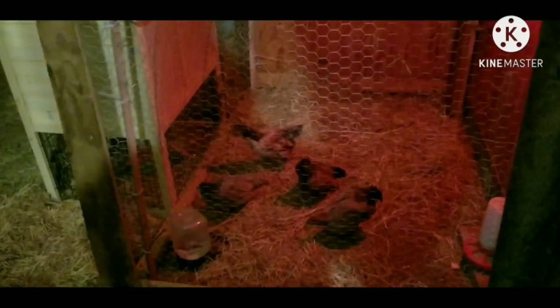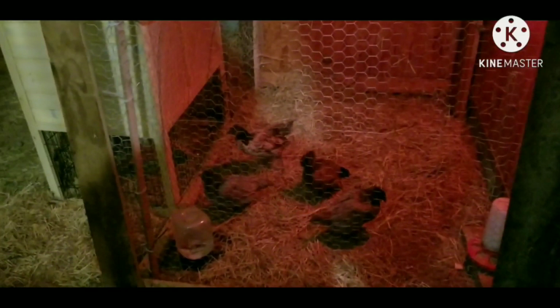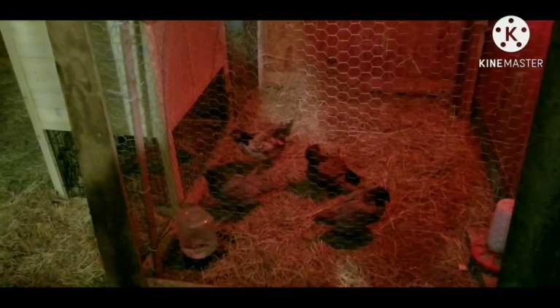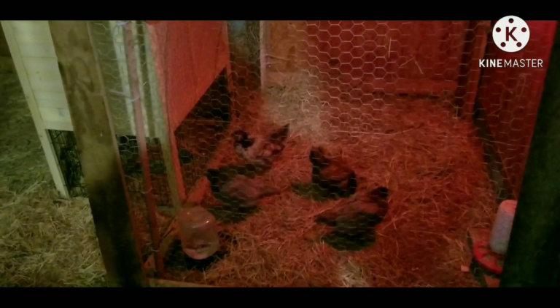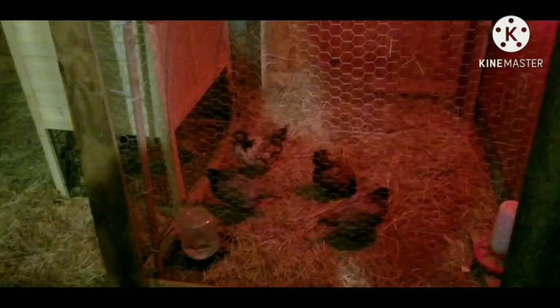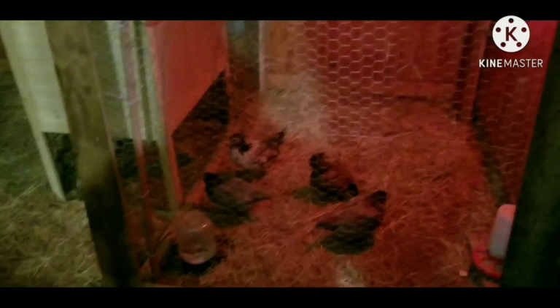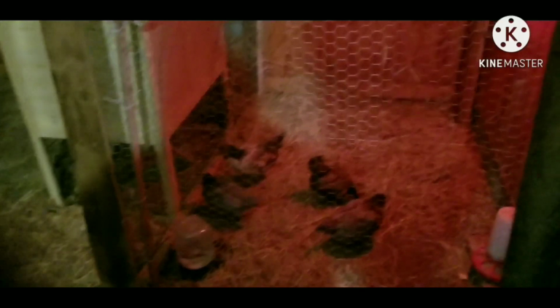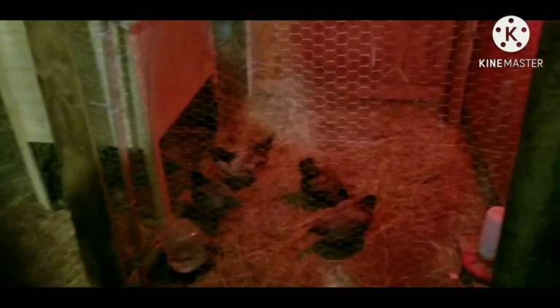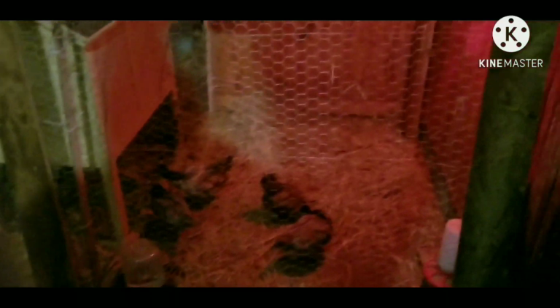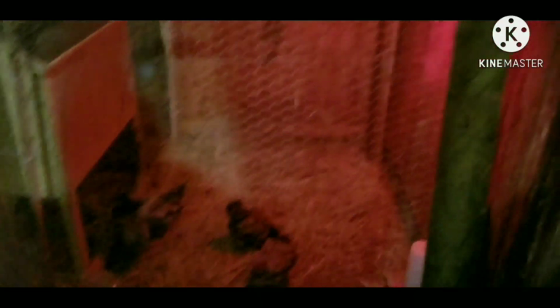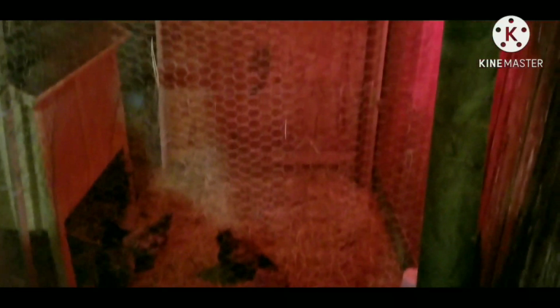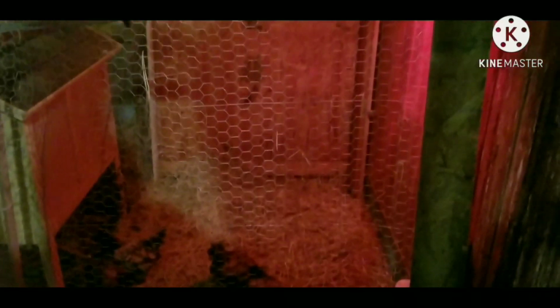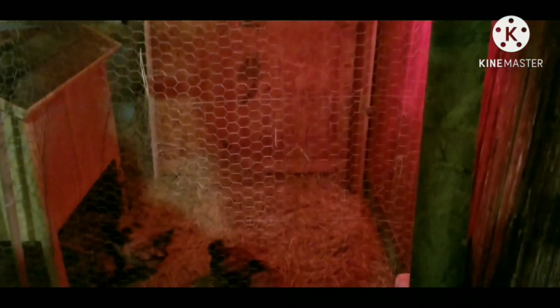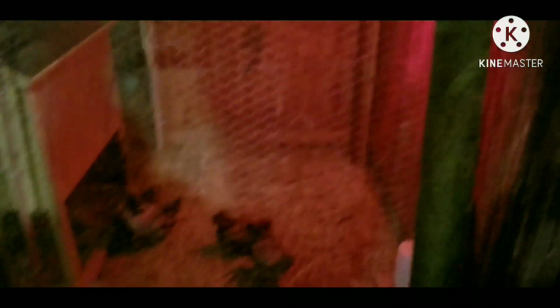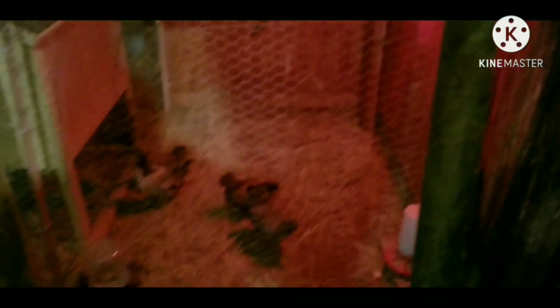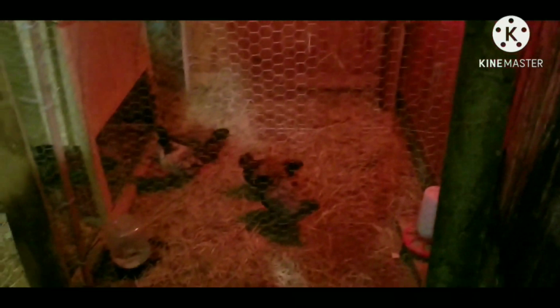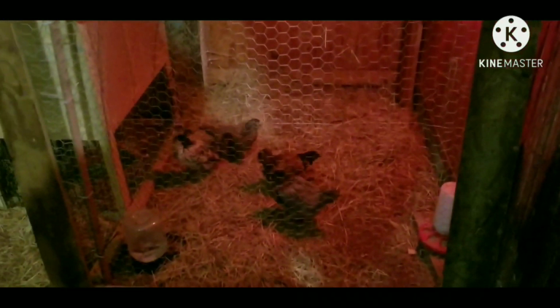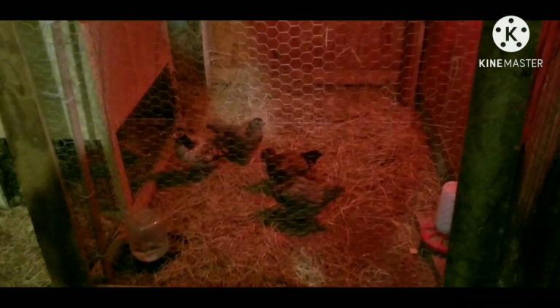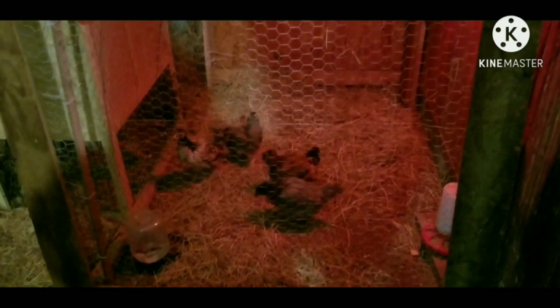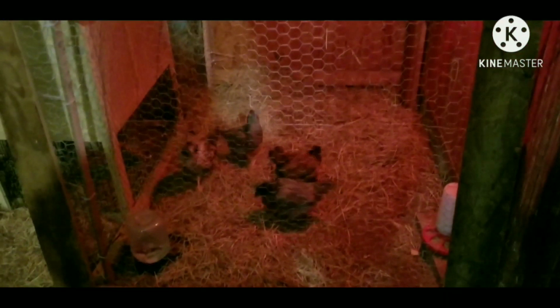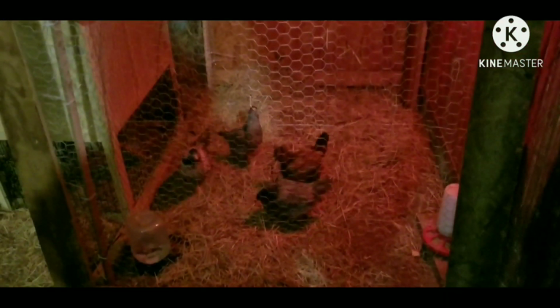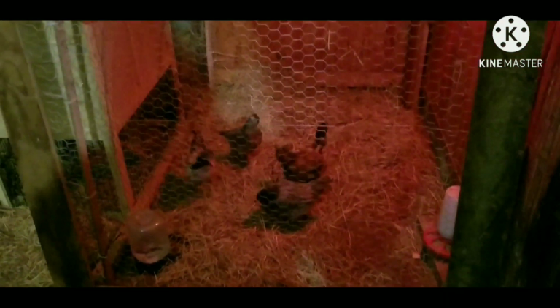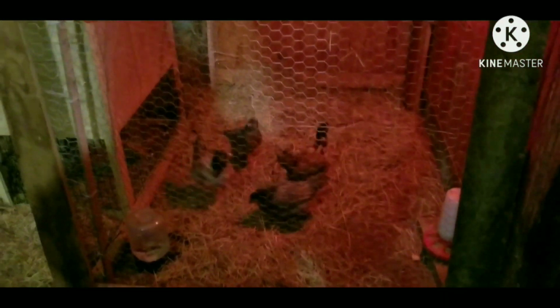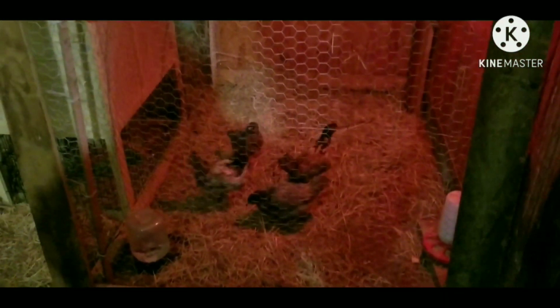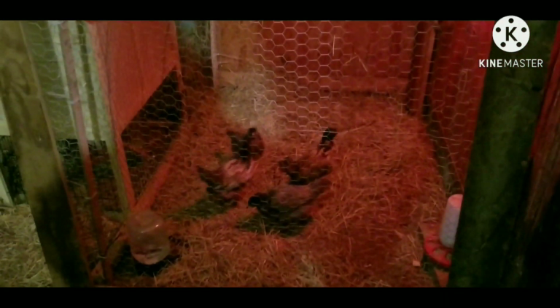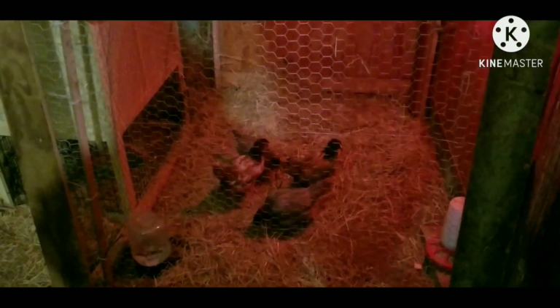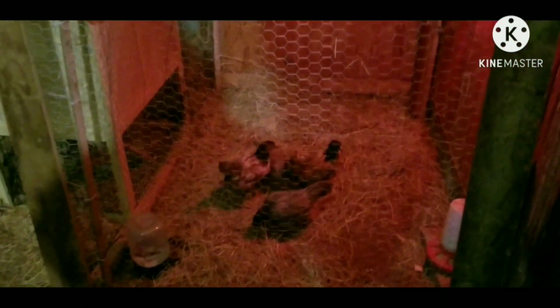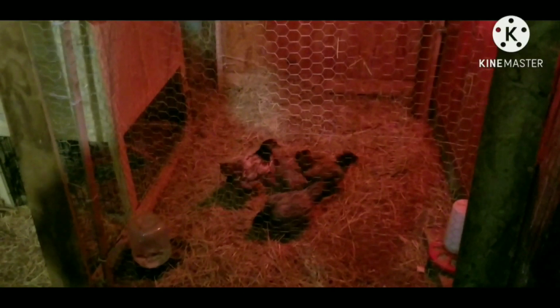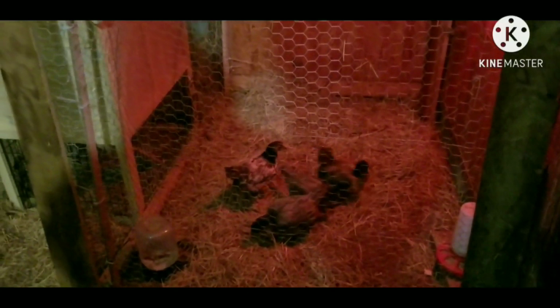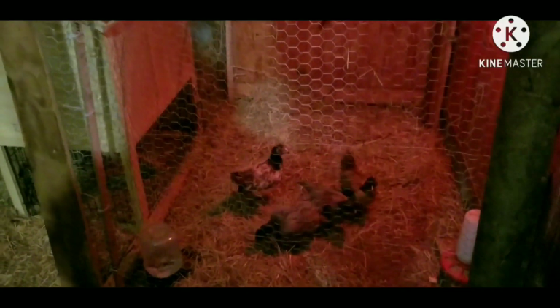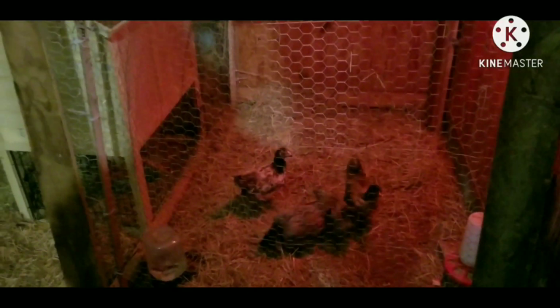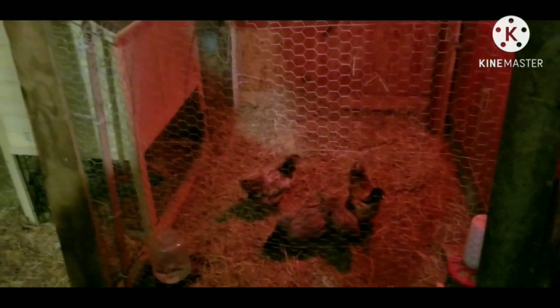Completely covered and sealed up from any predators. They're doing pretty good. Got a heat lamp in here for them. Got their water and everything. It's going pretty good.